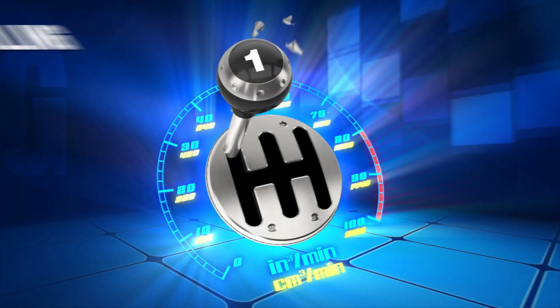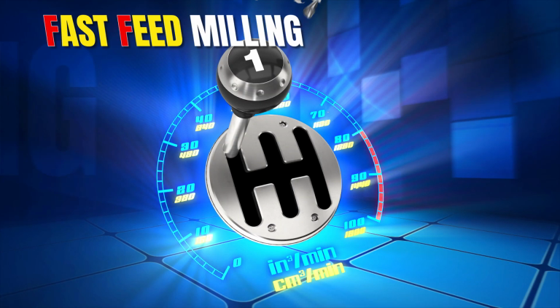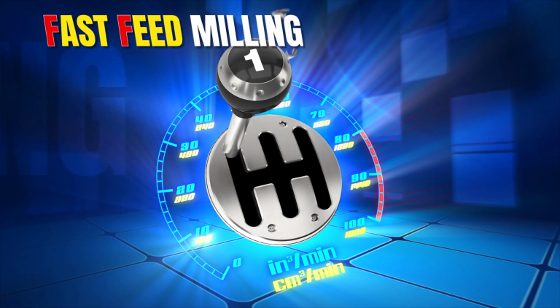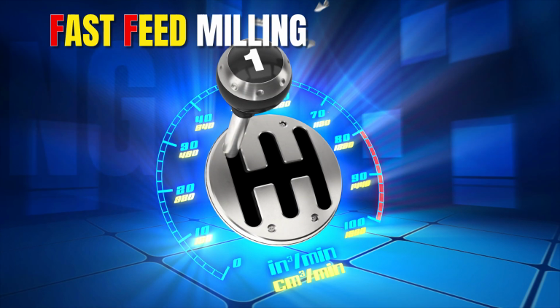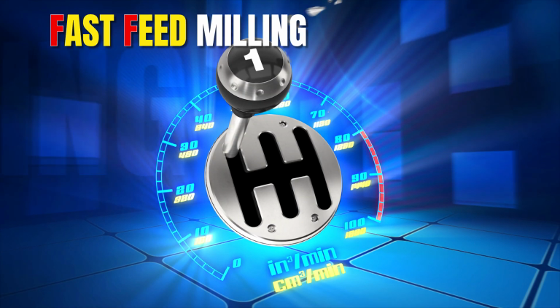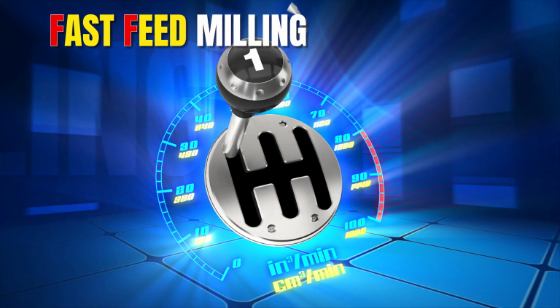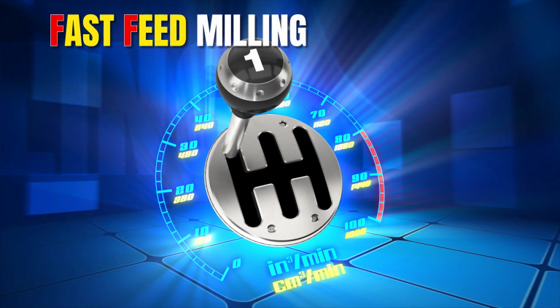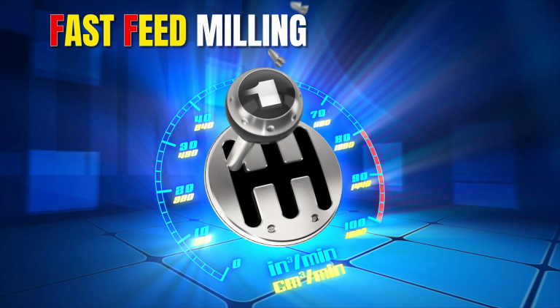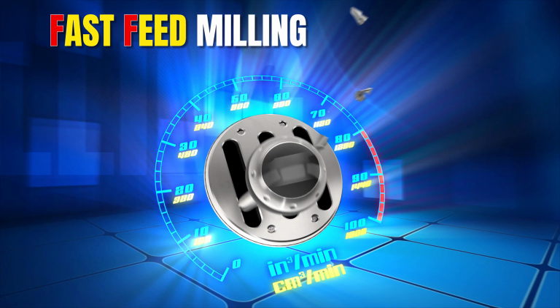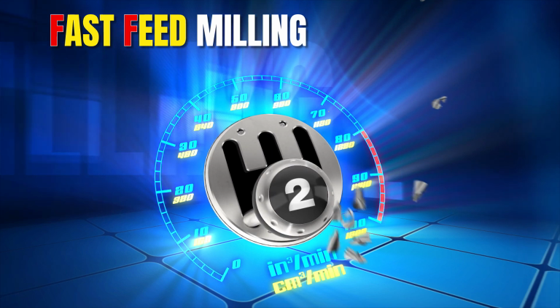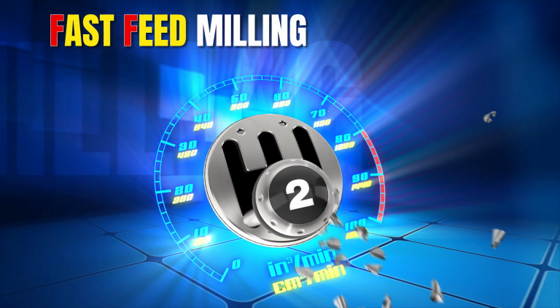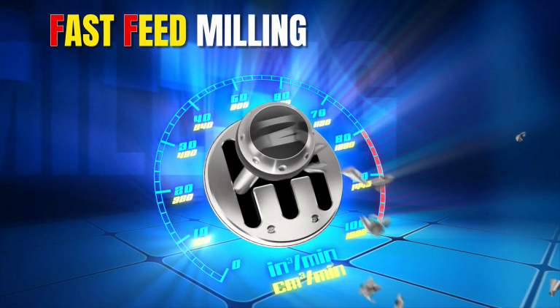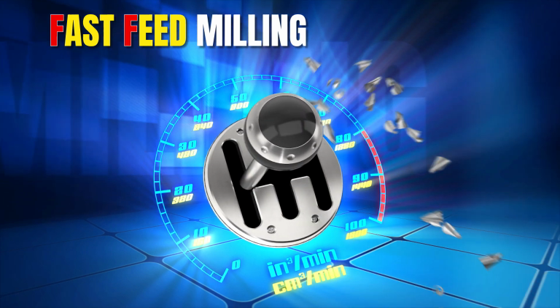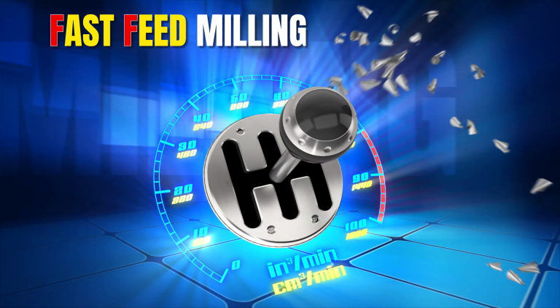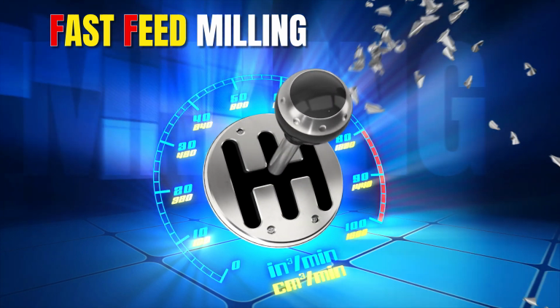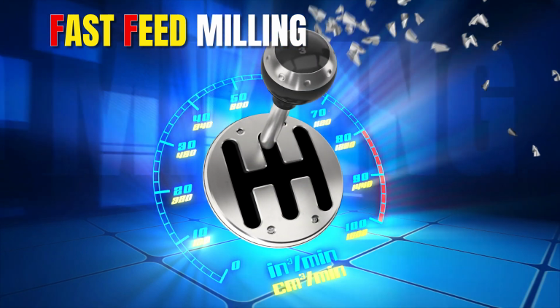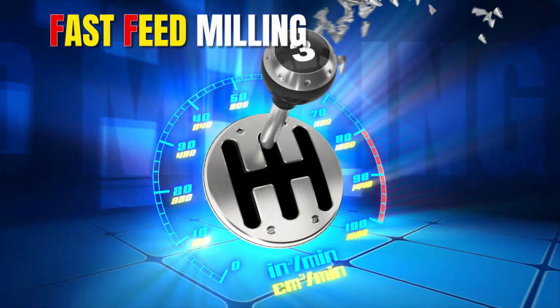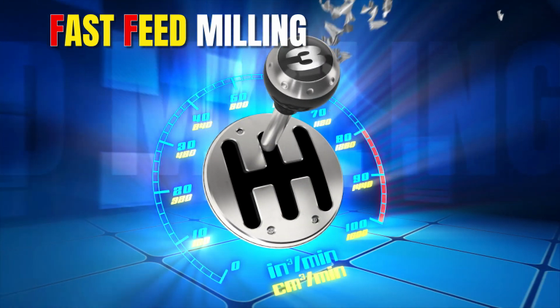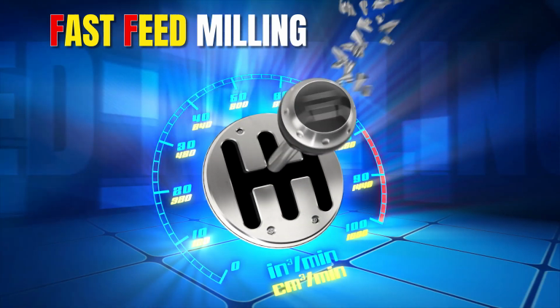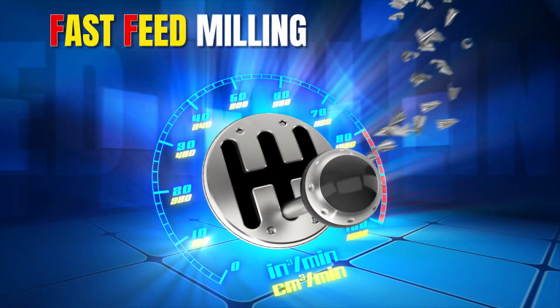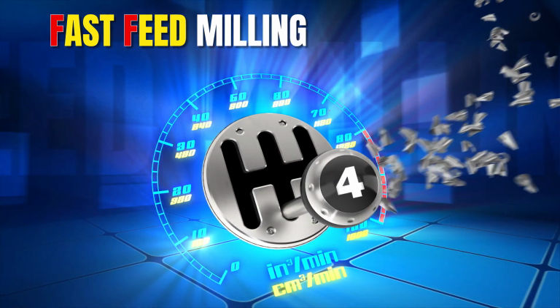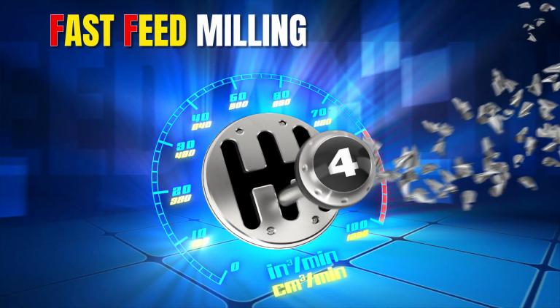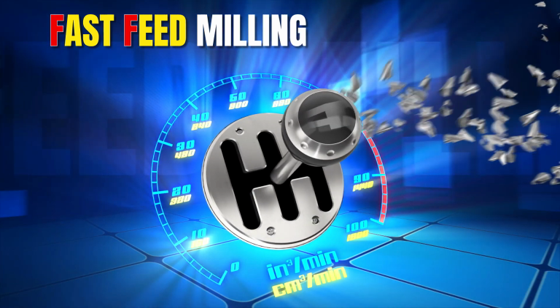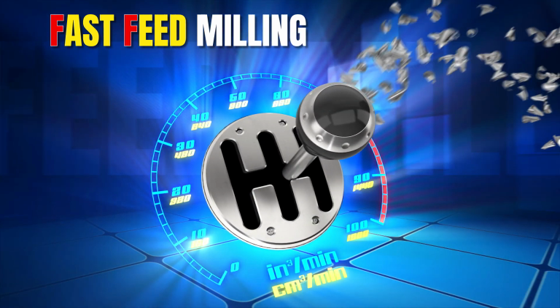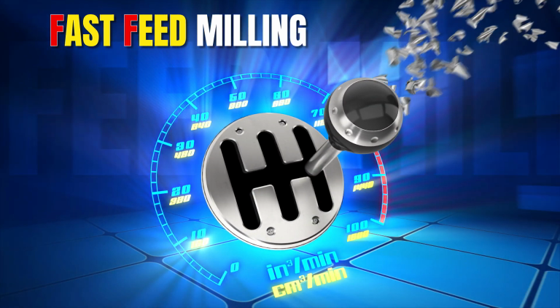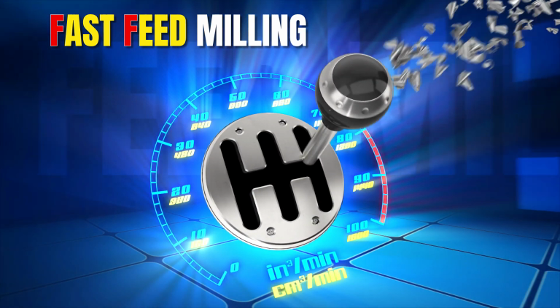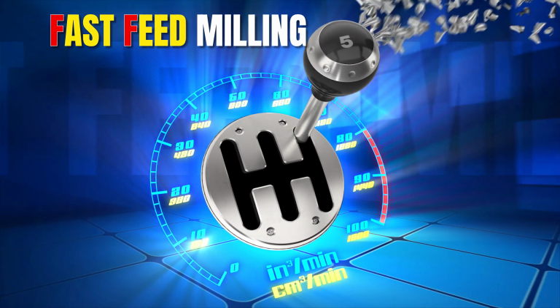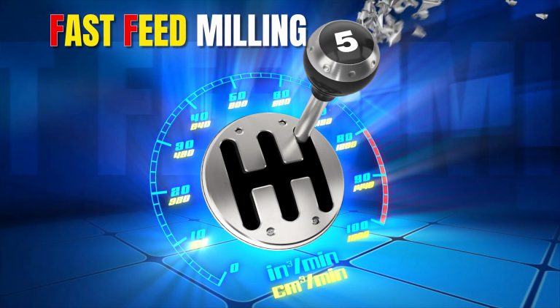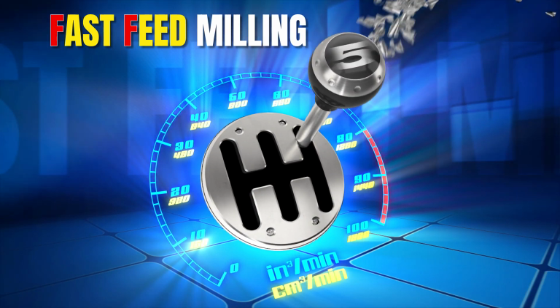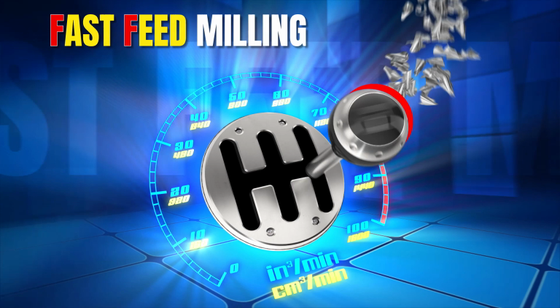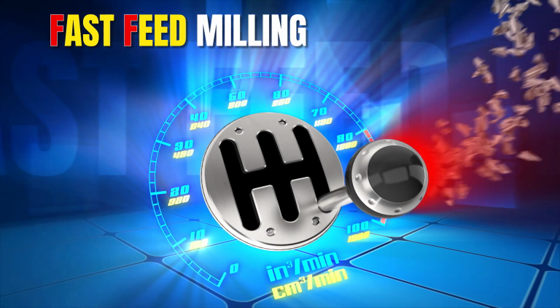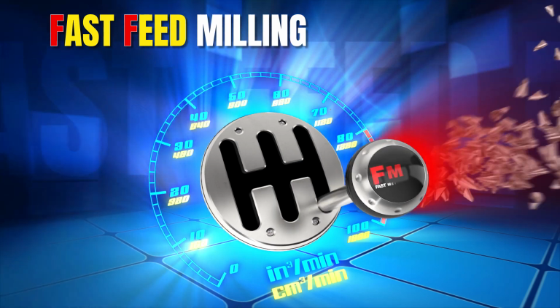Fast feed milling, also known as high feed milling, is an efficient method of rough machining different materials.